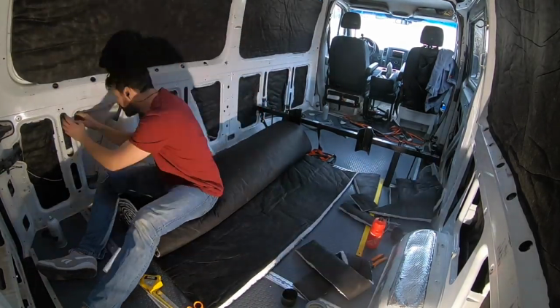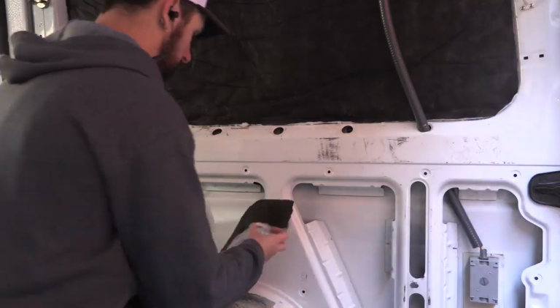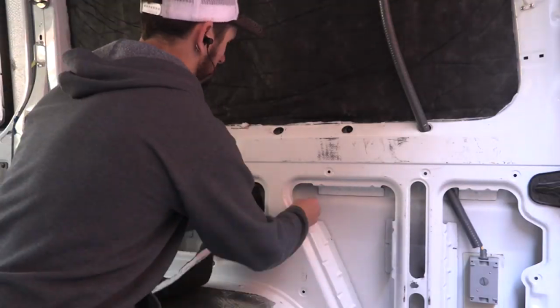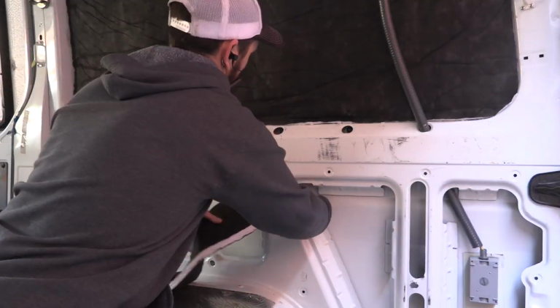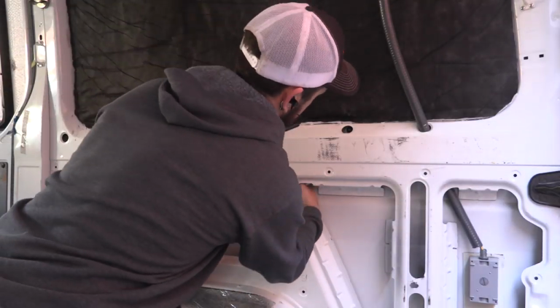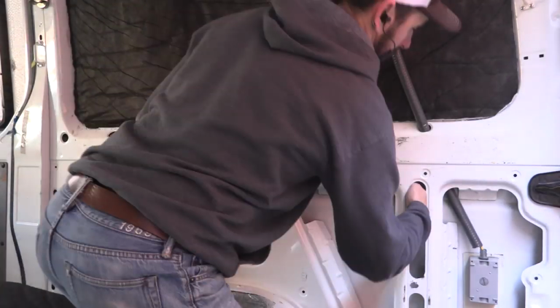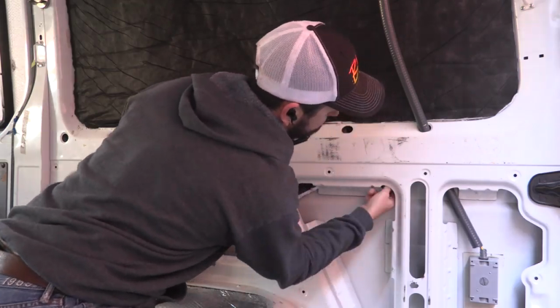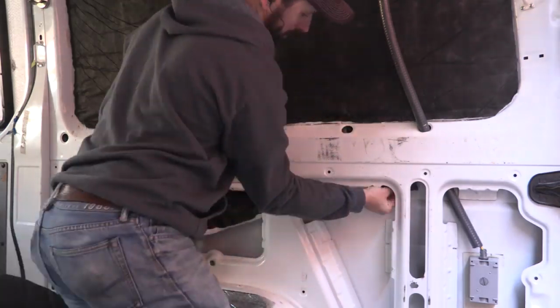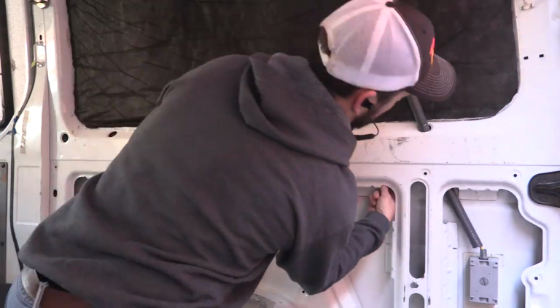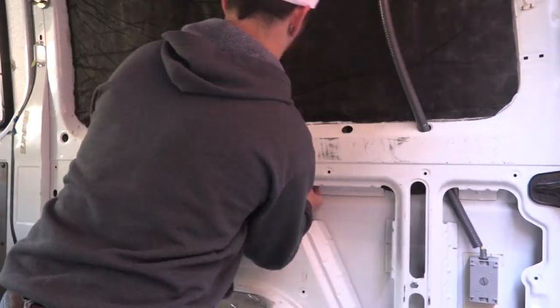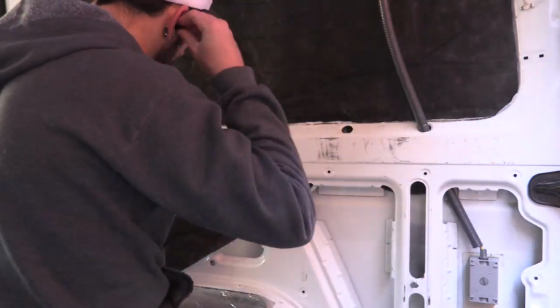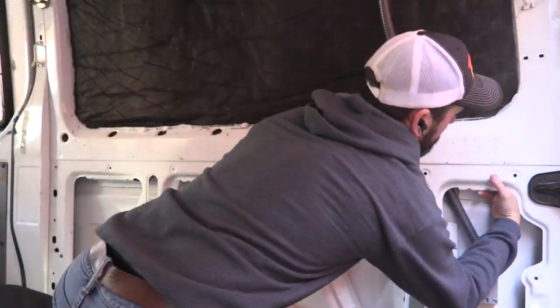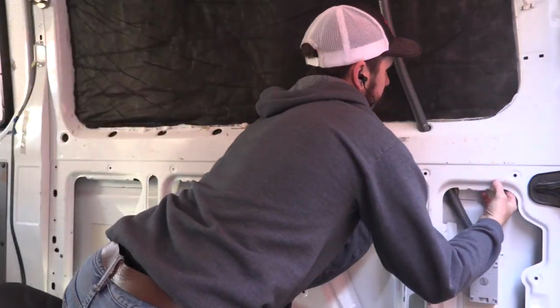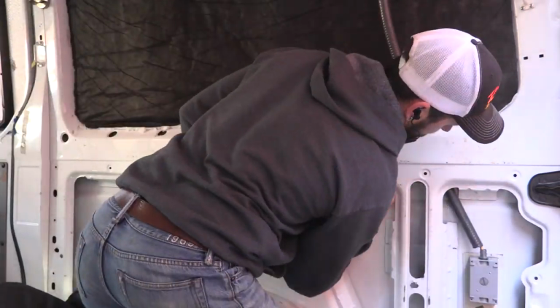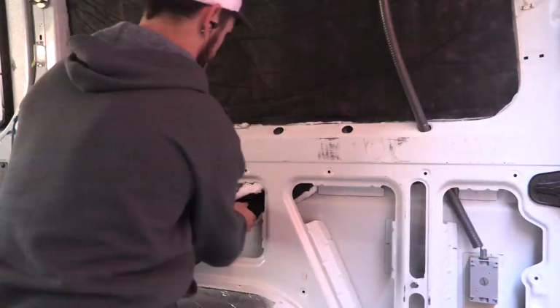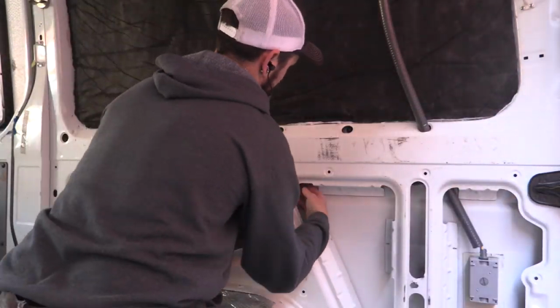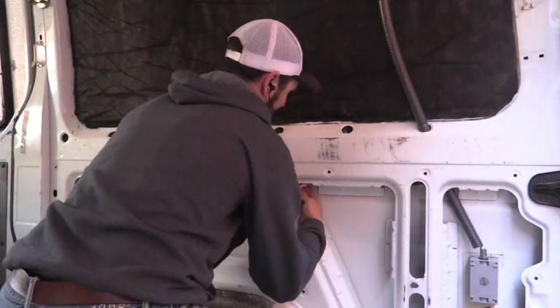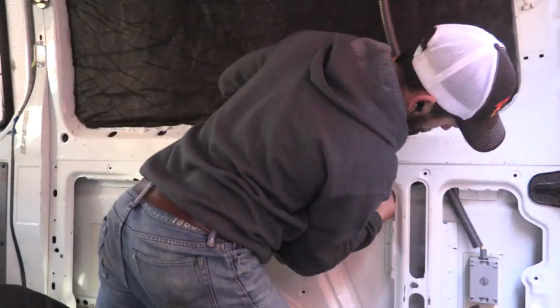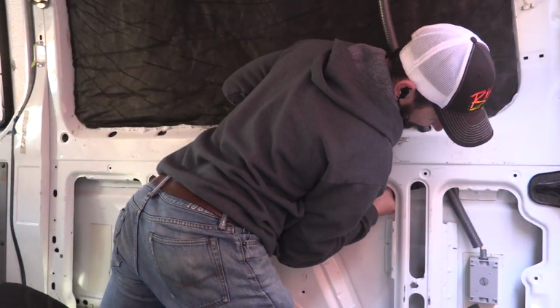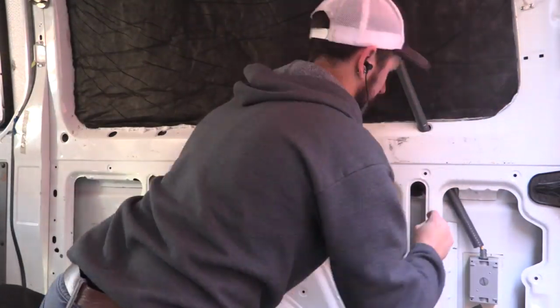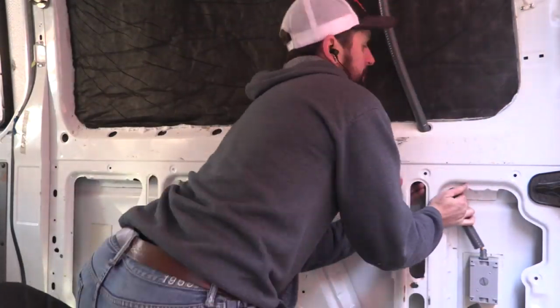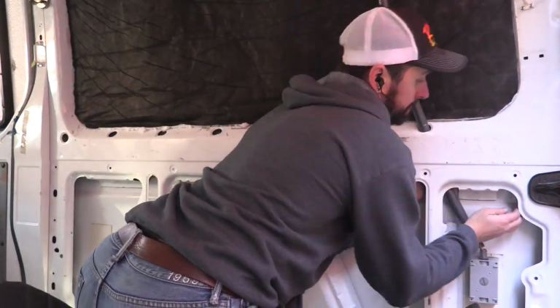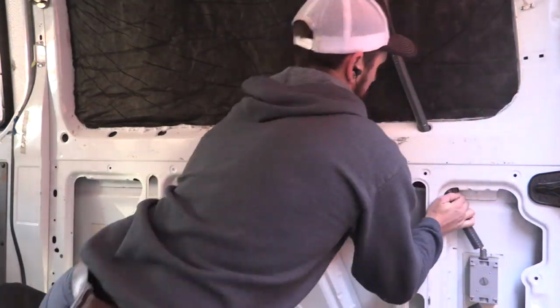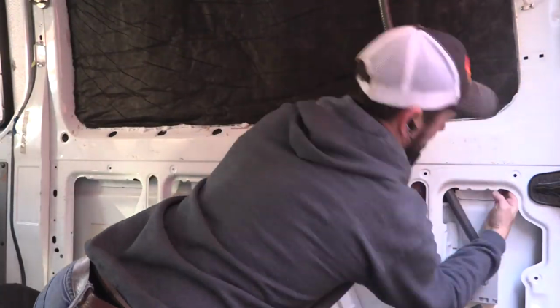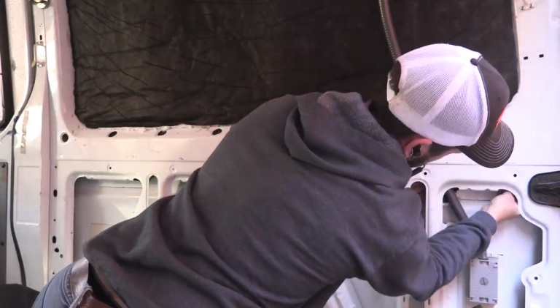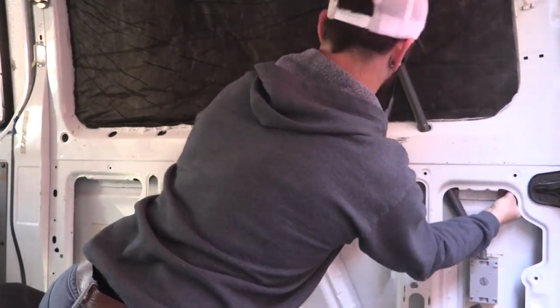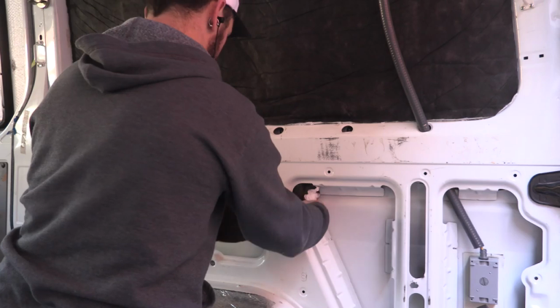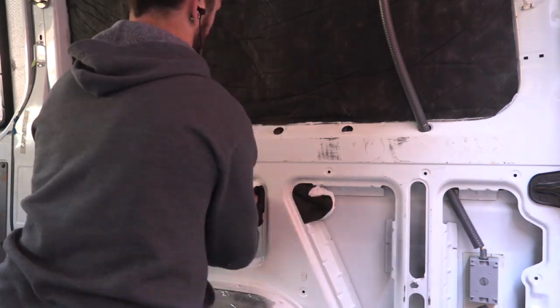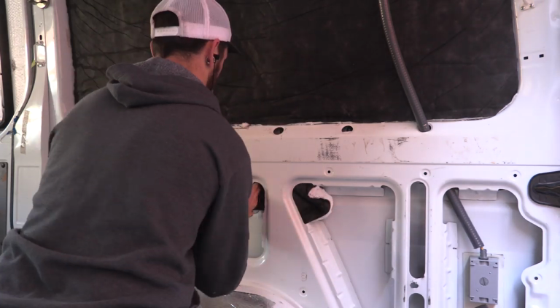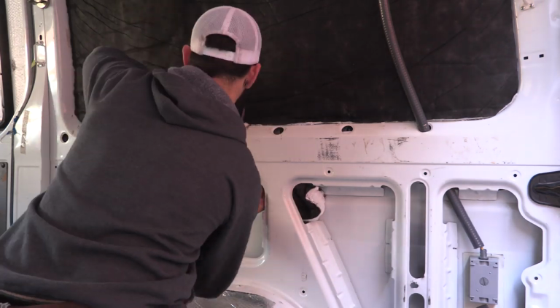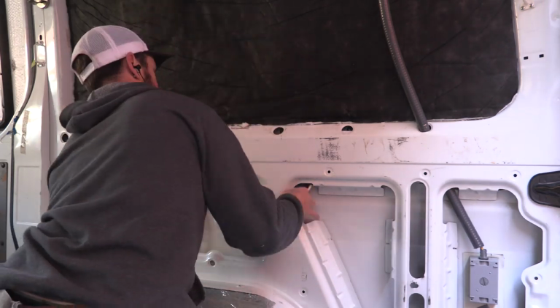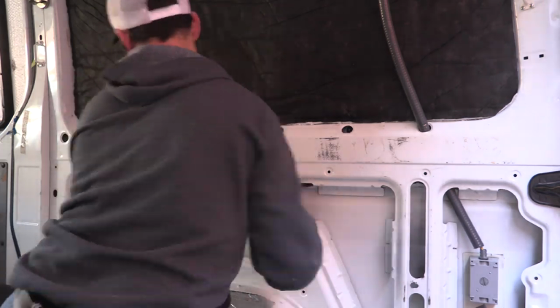There are also a lot of hollow sections that you can stuff with Thinsulate. These are important, and it's recommended to get as much in there as you can.